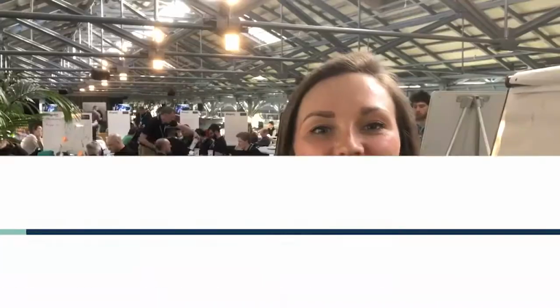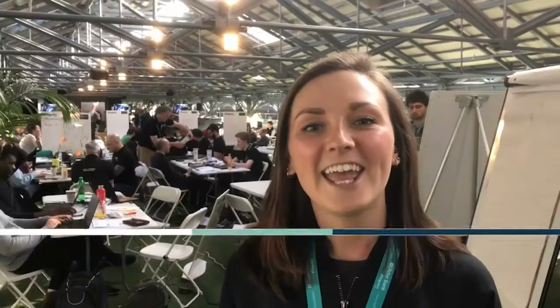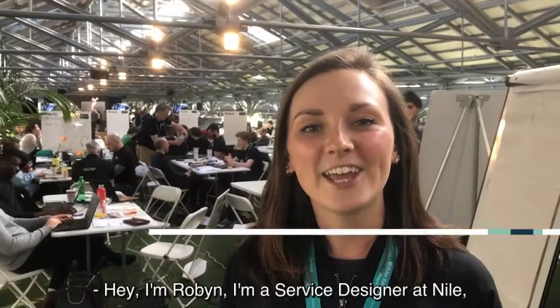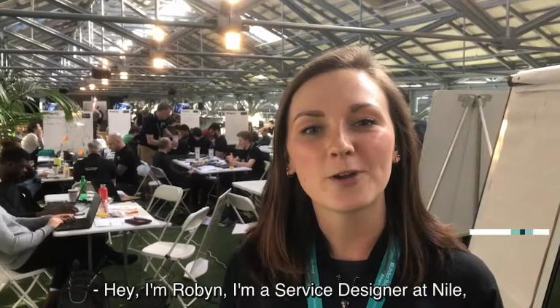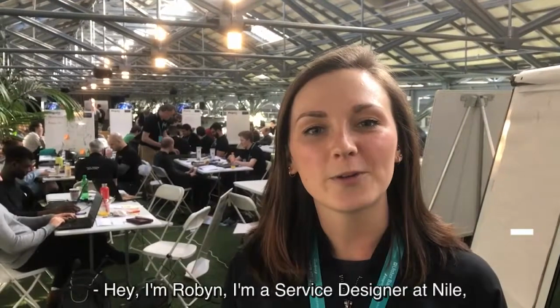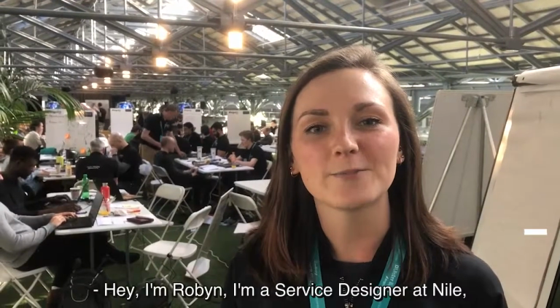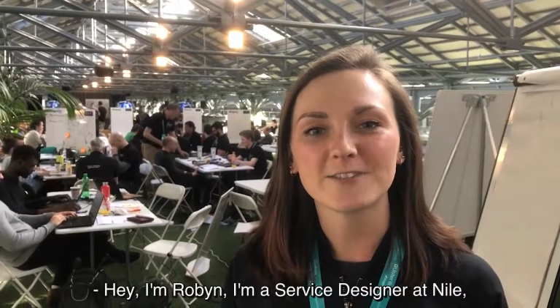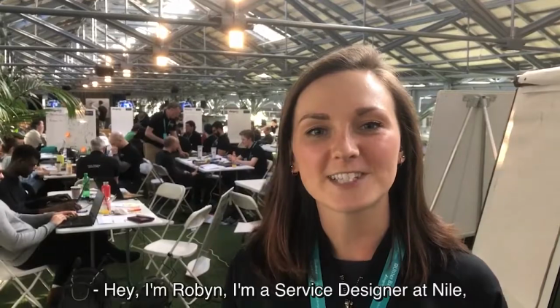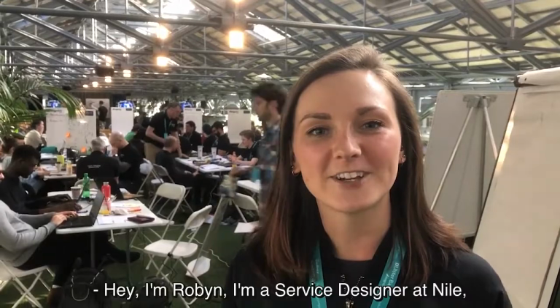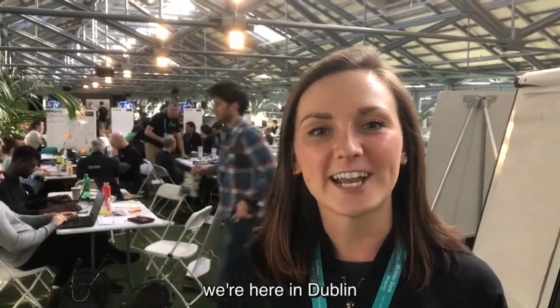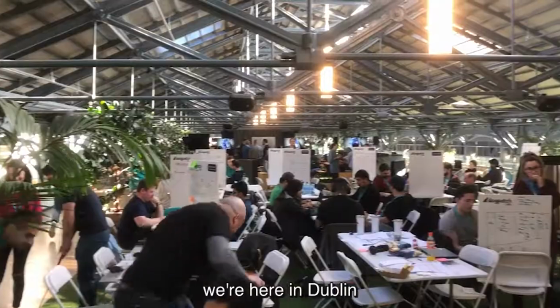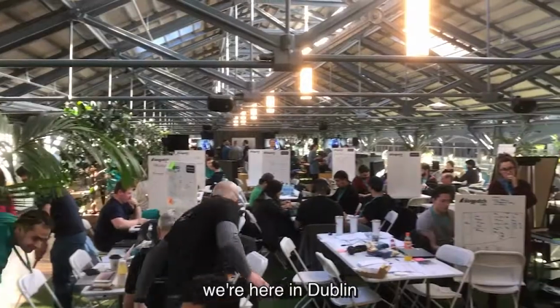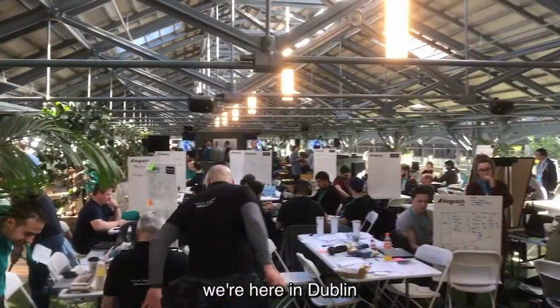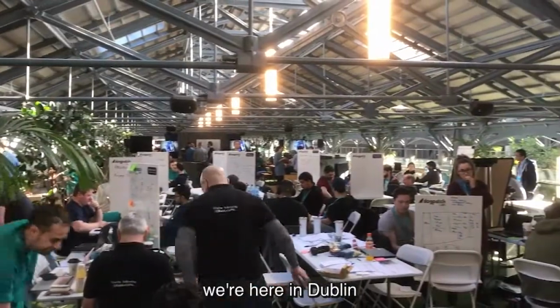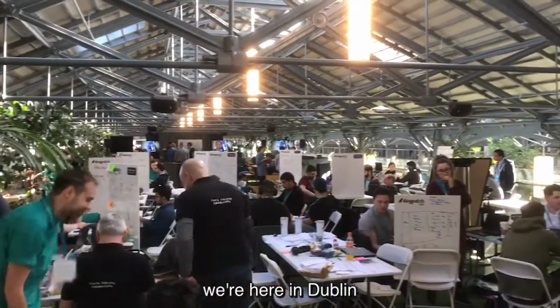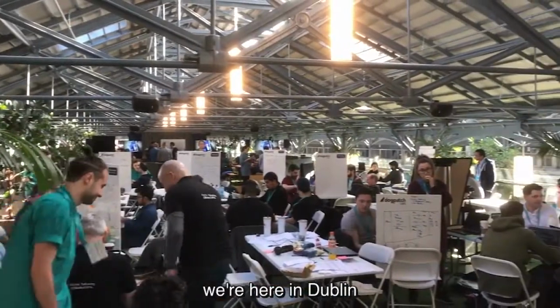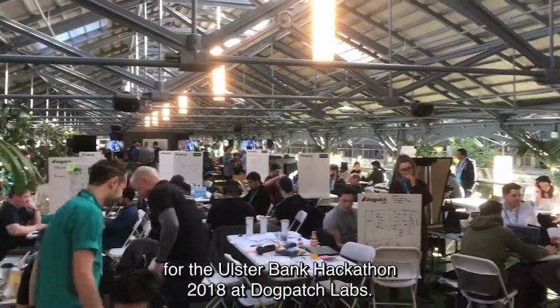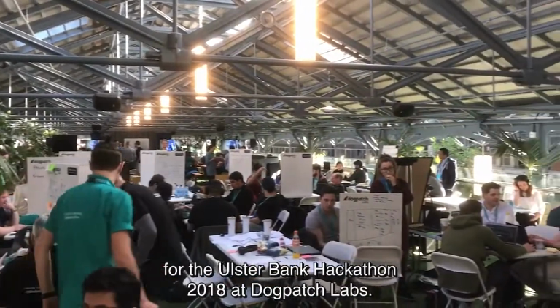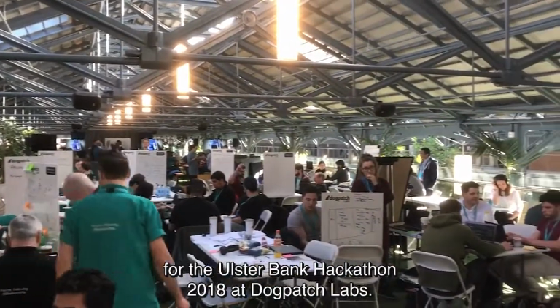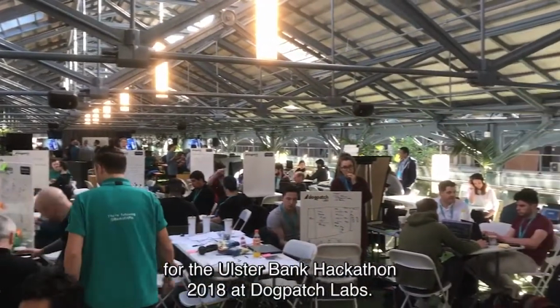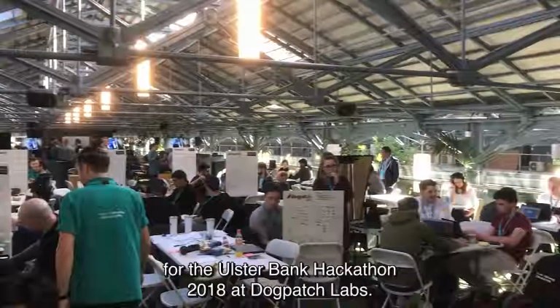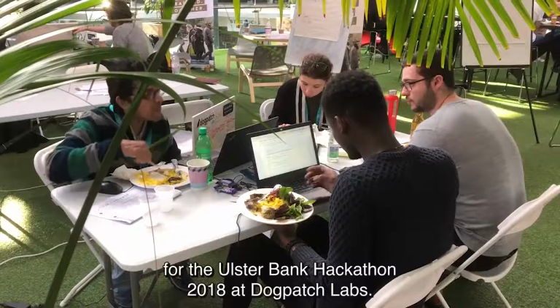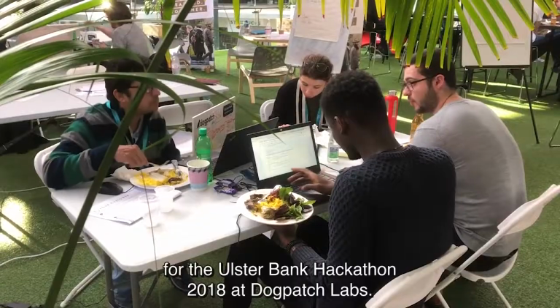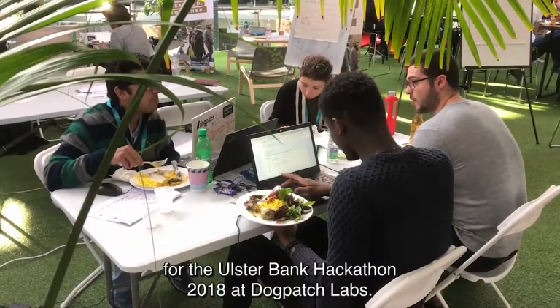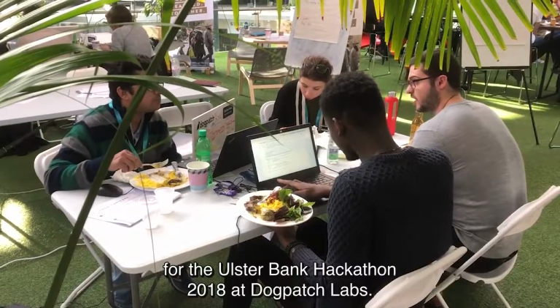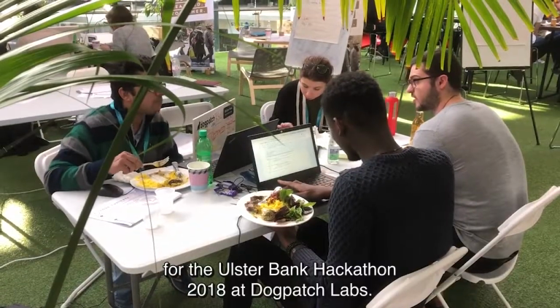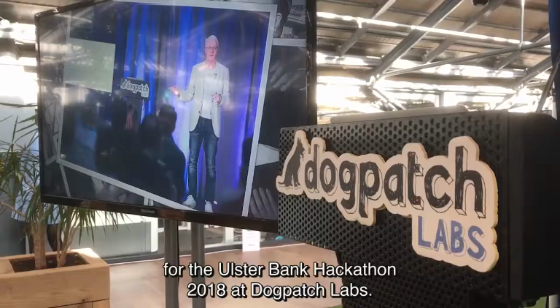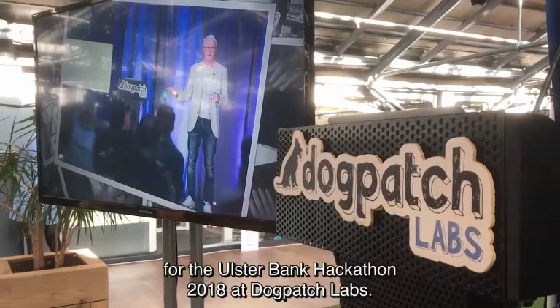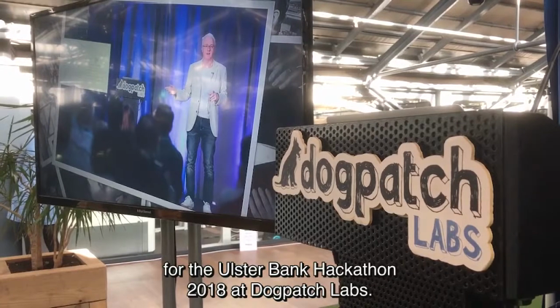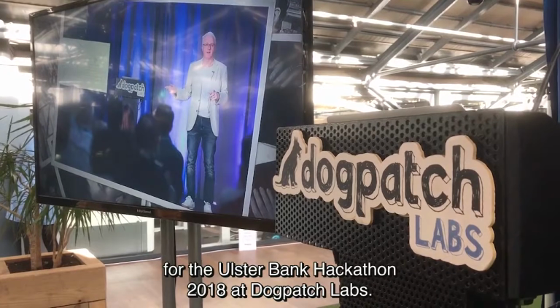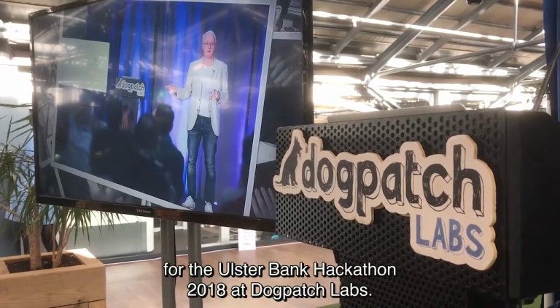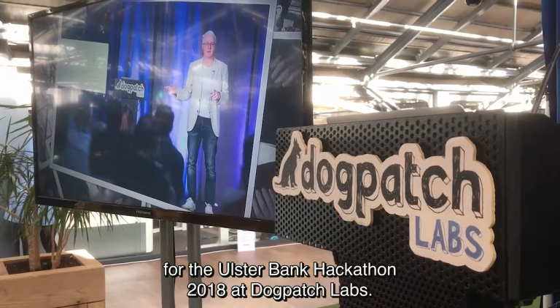Hey, I'm Robin. I'm a service designer at Nile. We're here in Dublin for the Ulsterbank Hackathon 2018 at Dogpatch Labs.